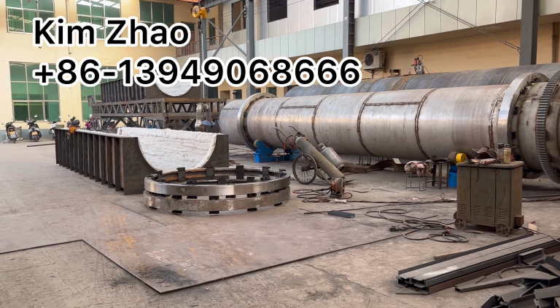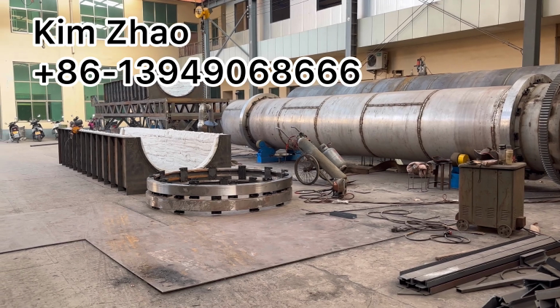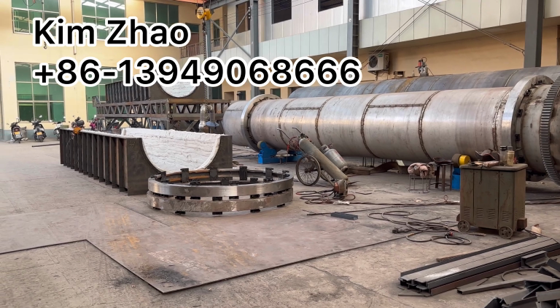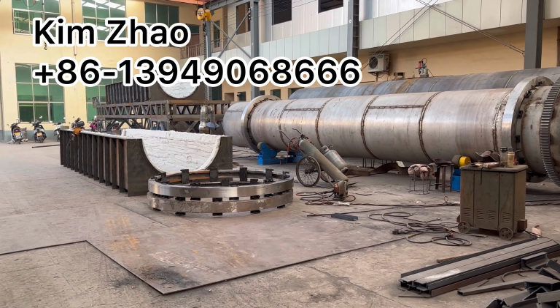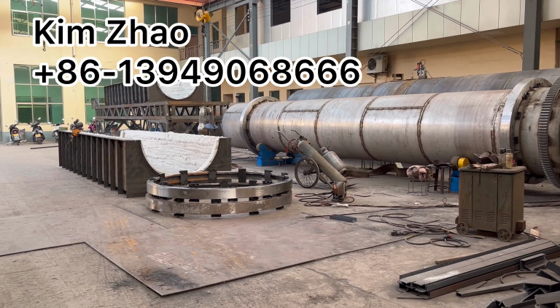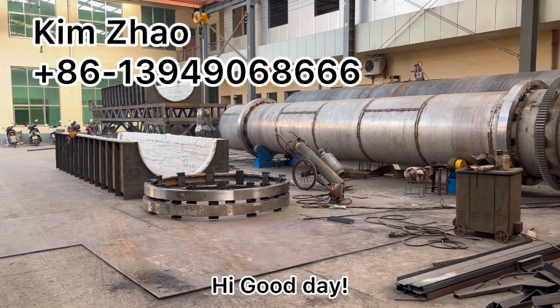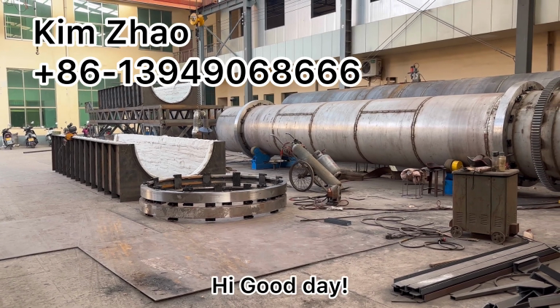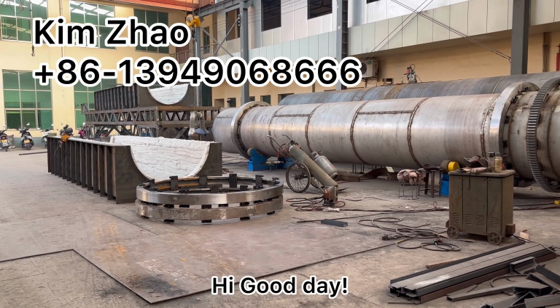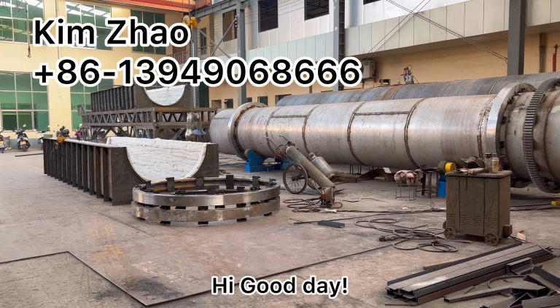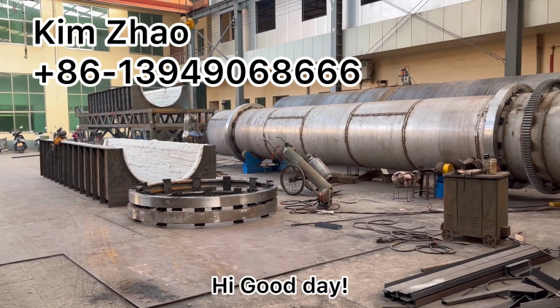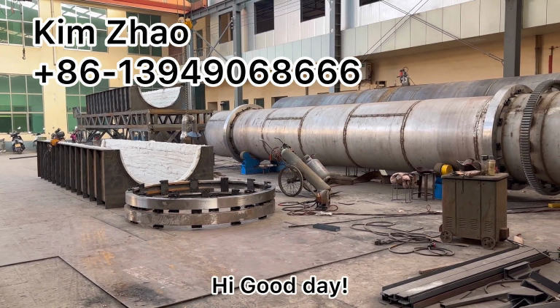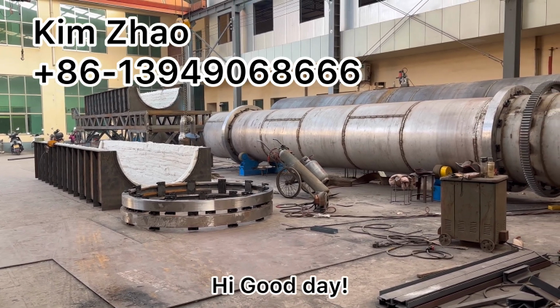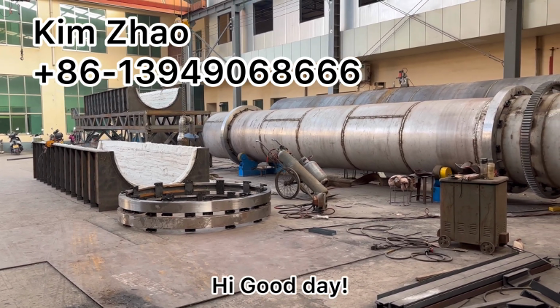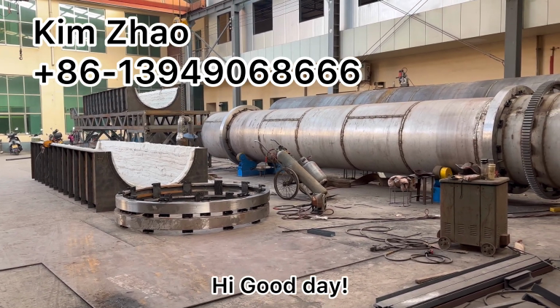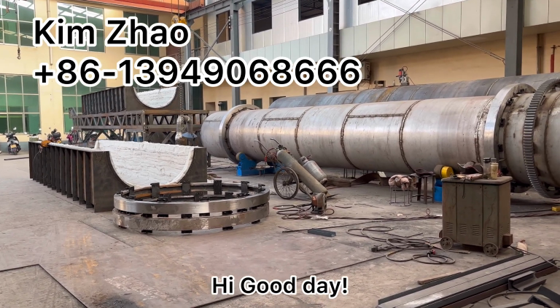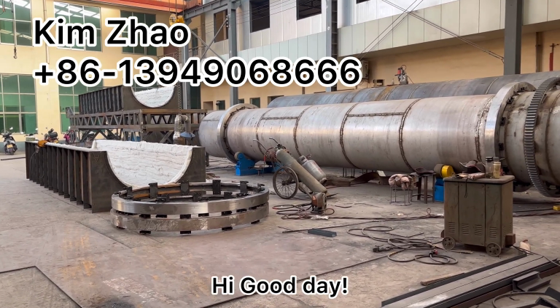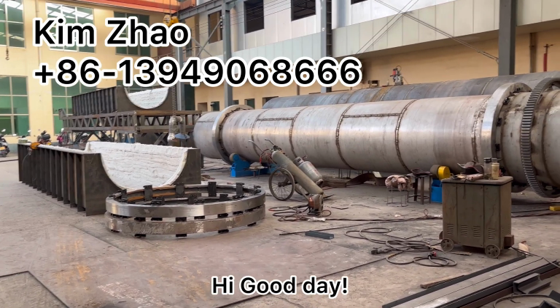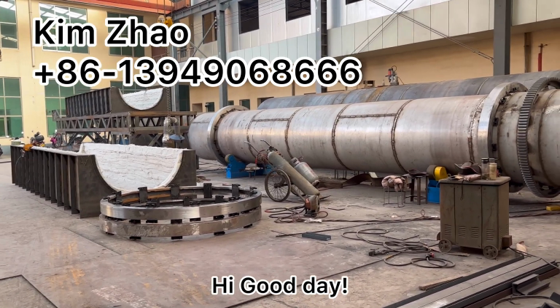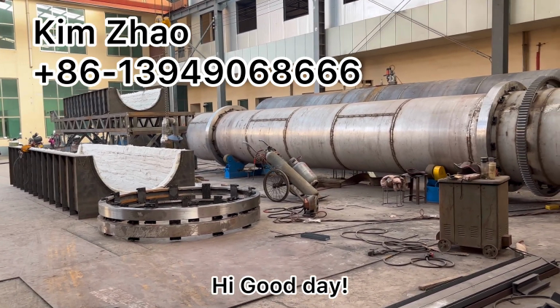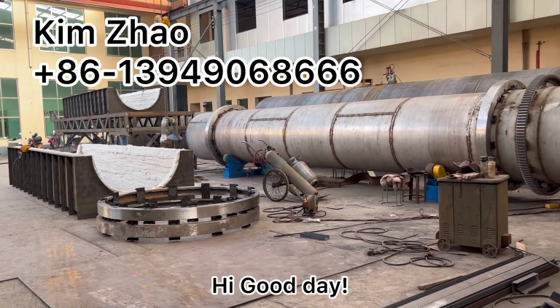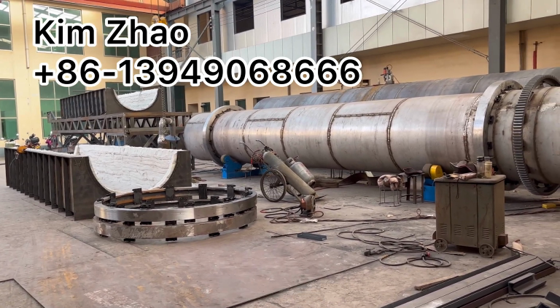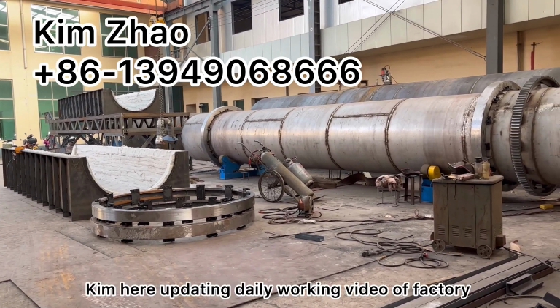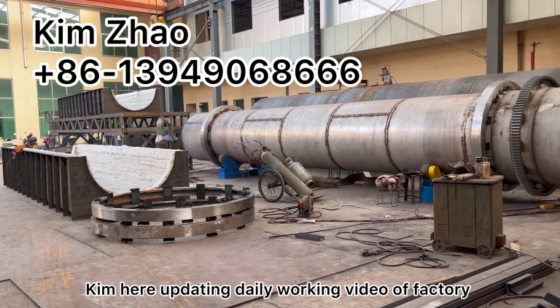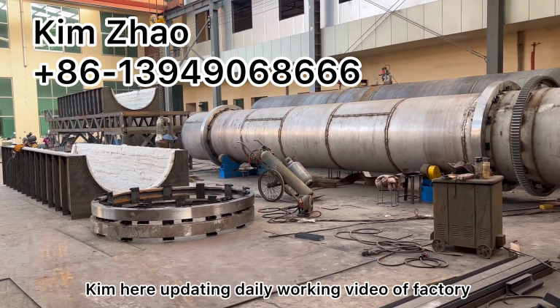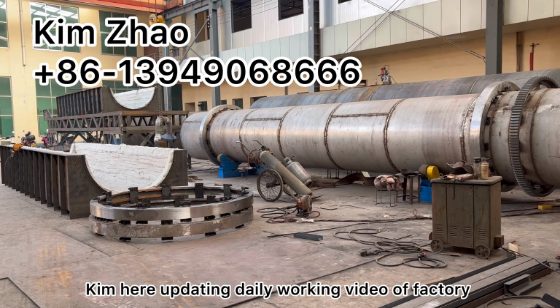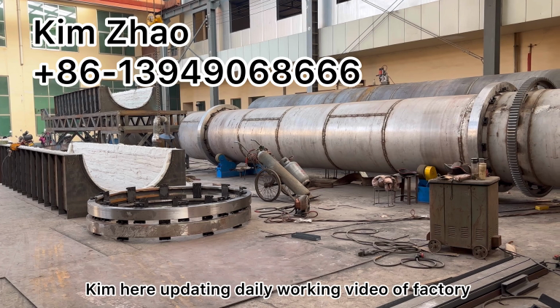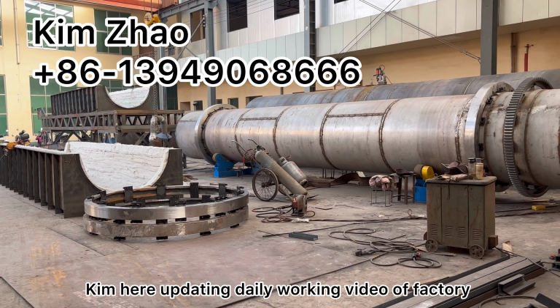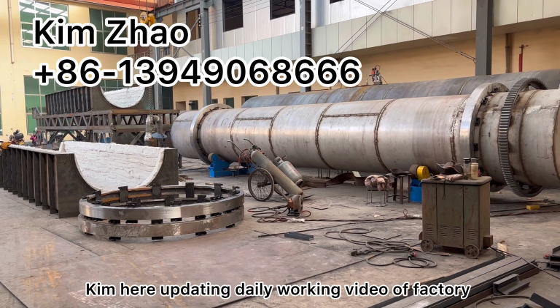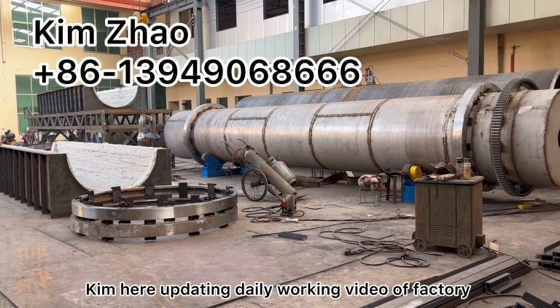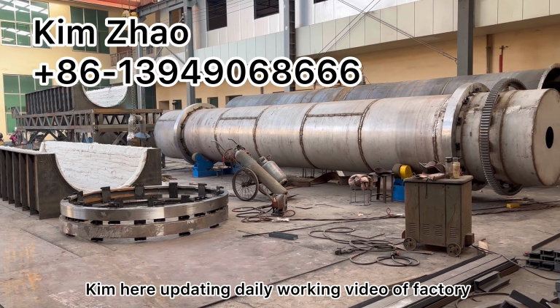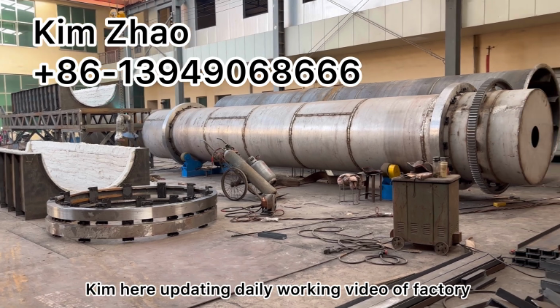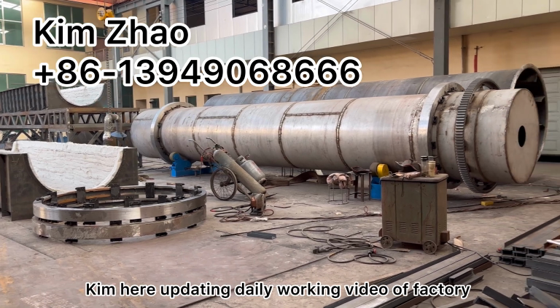Hi! Good day! I came here updating a working video of our factory.